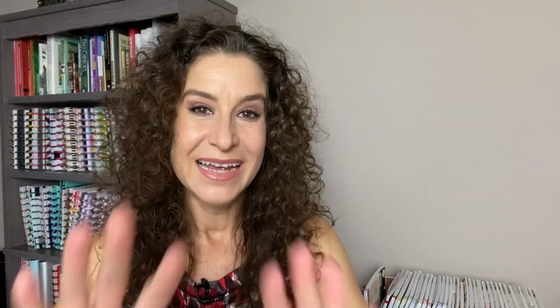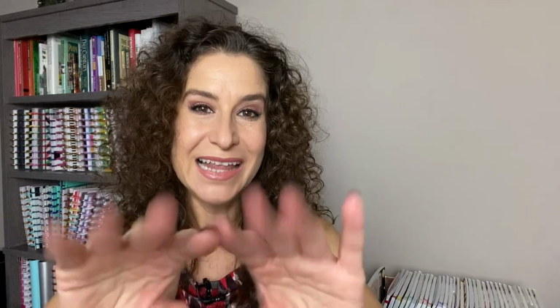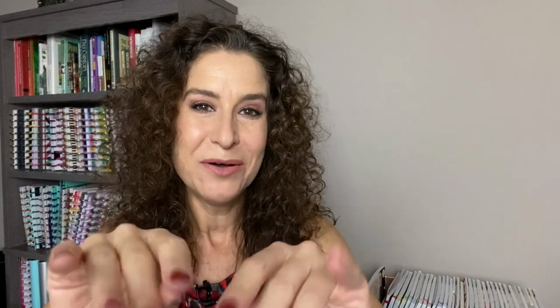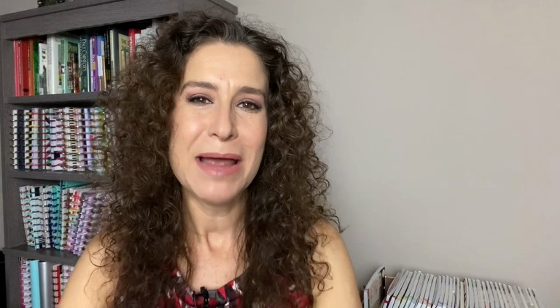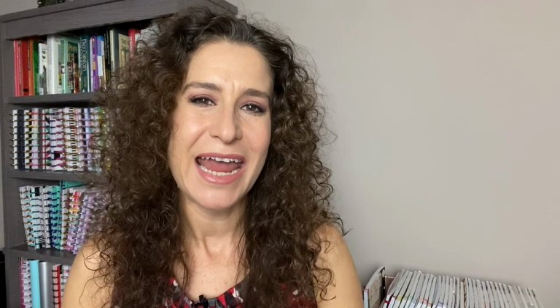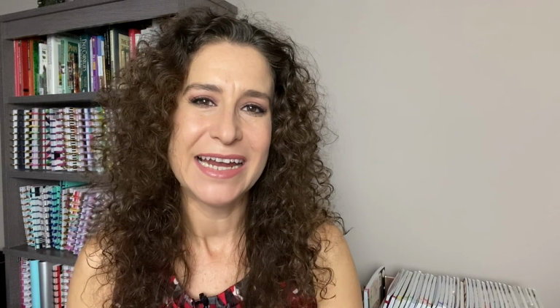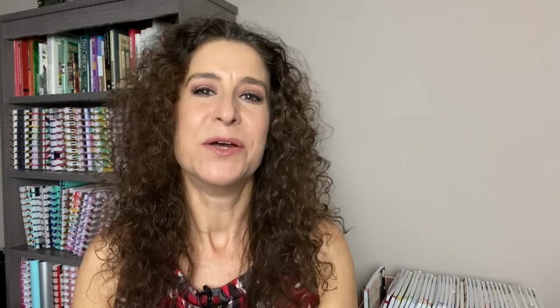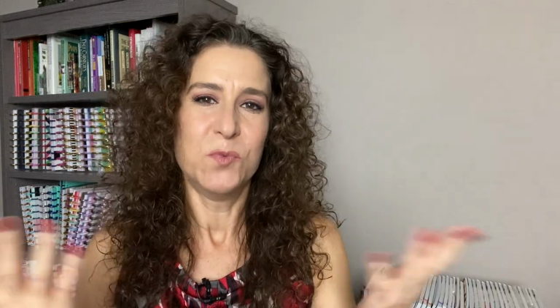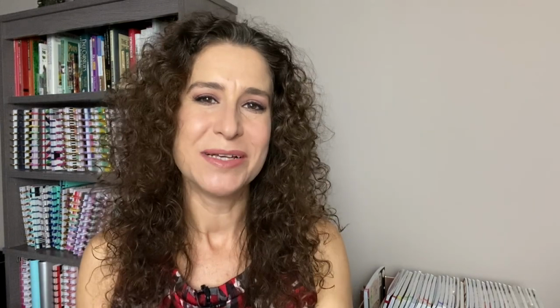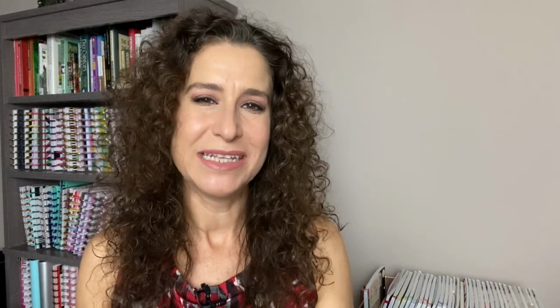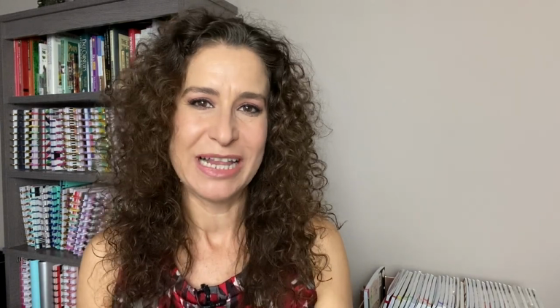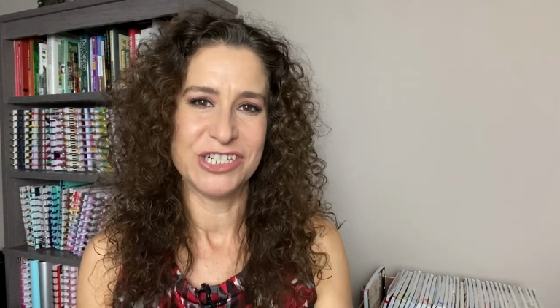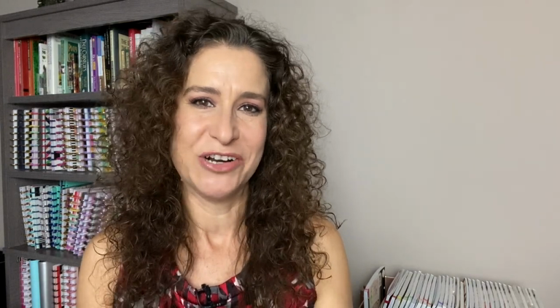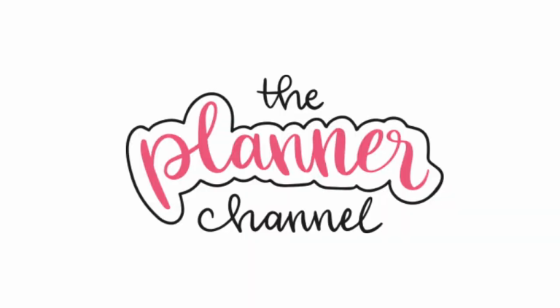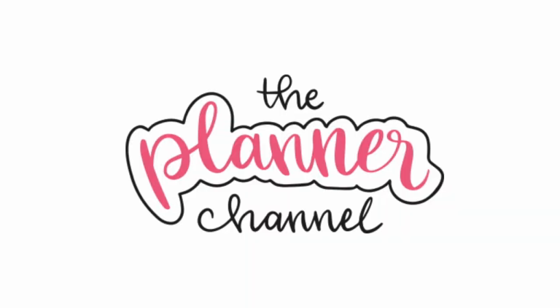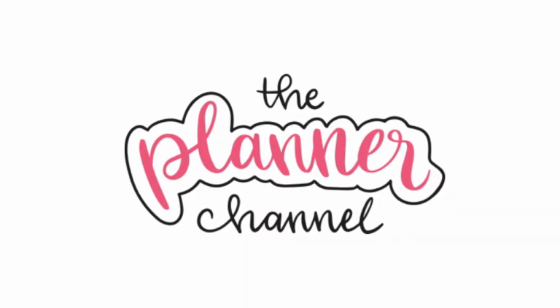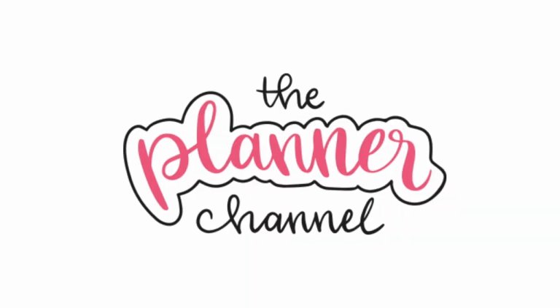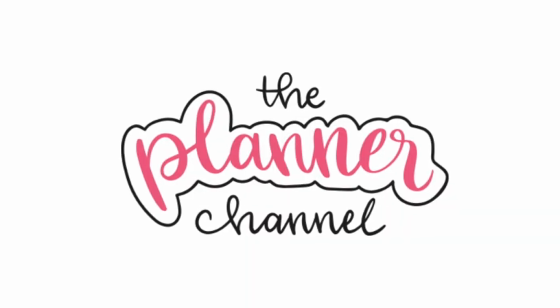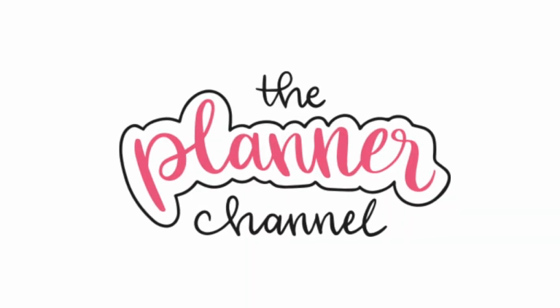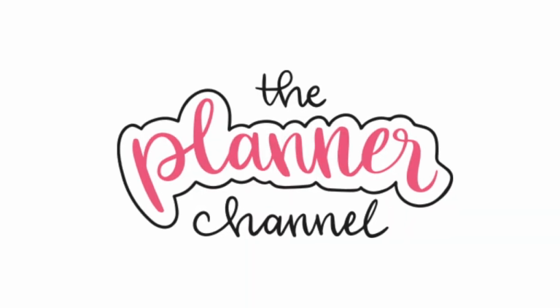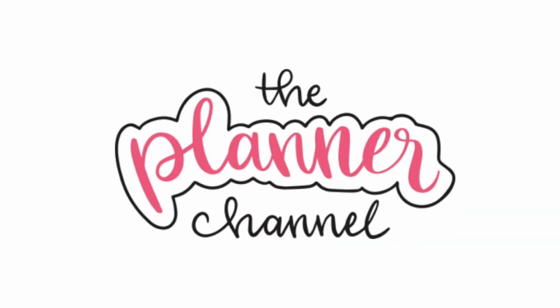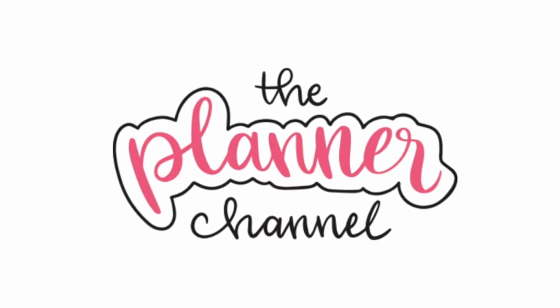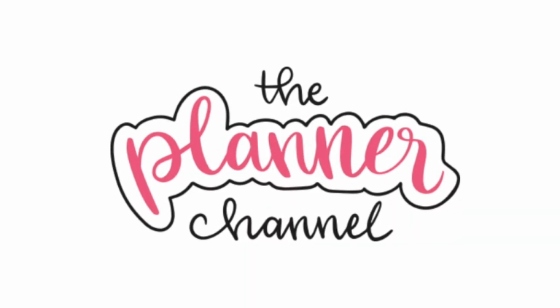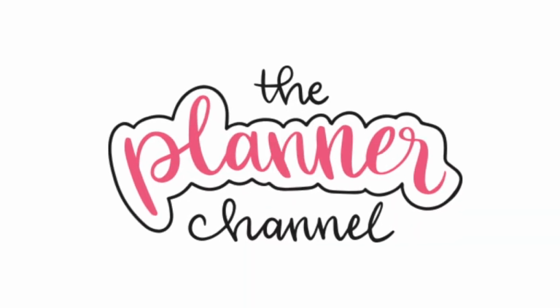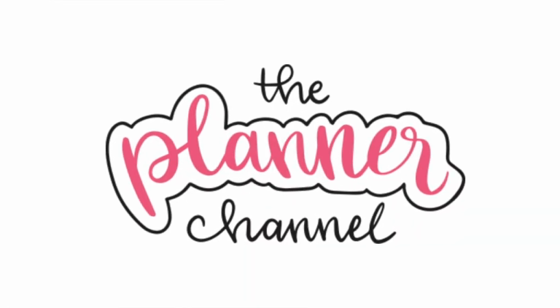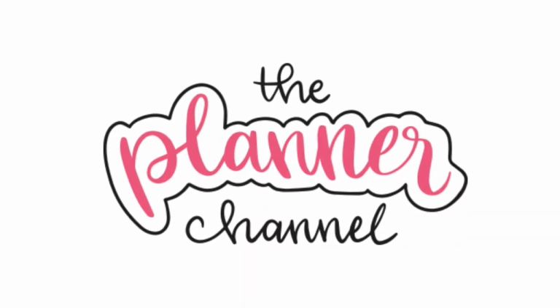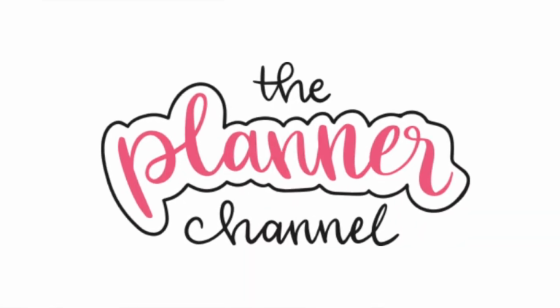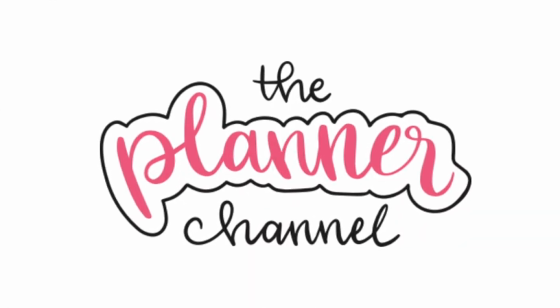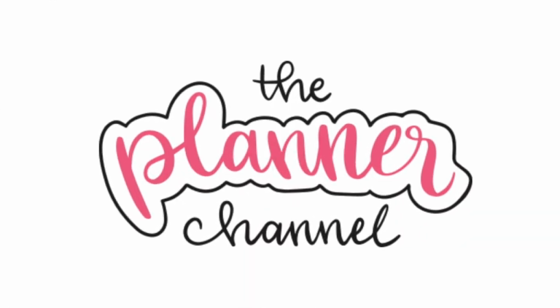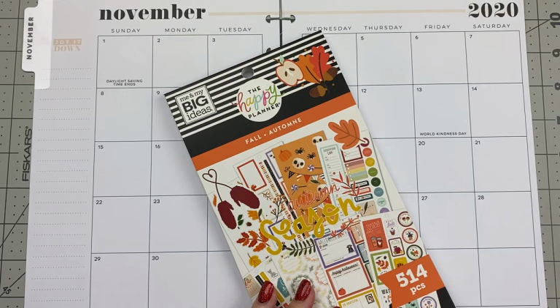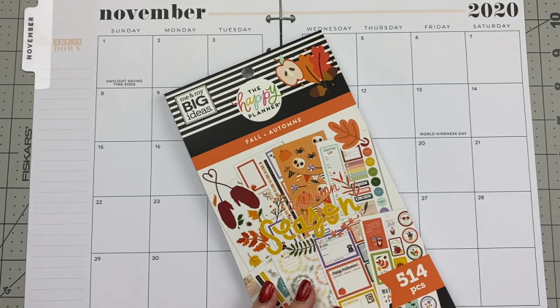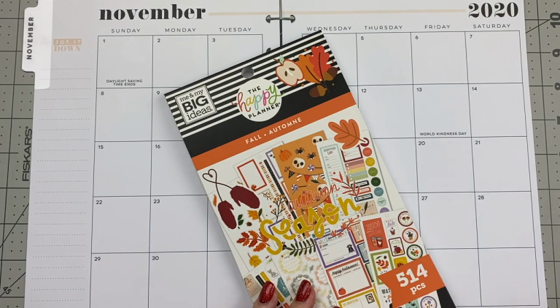Hello, I'm Katie. Welcome to the Planner Channel. Subscribe to watch new videos every week about creative planning and productivity. Let's get started.